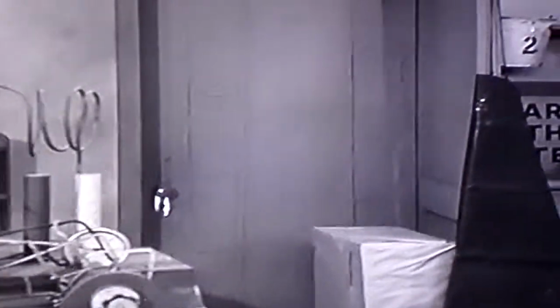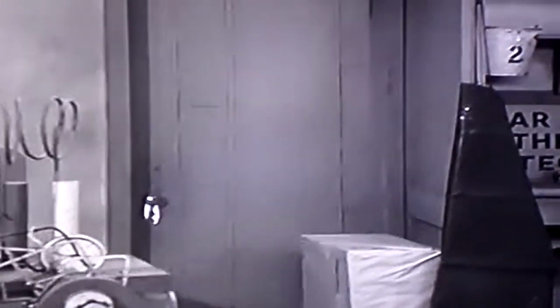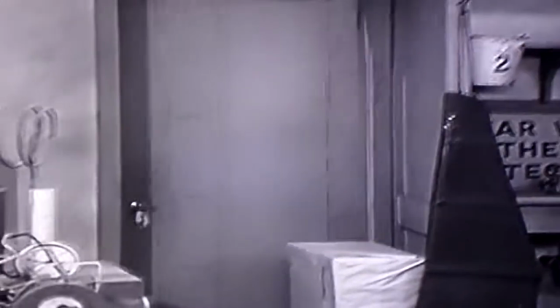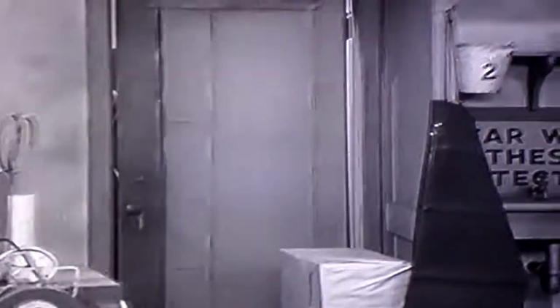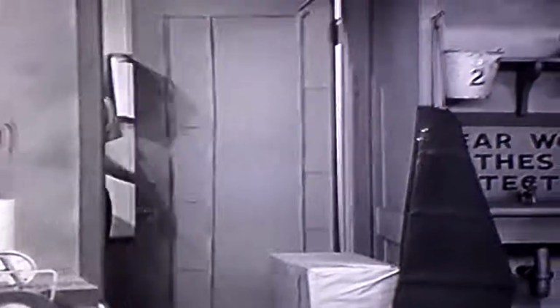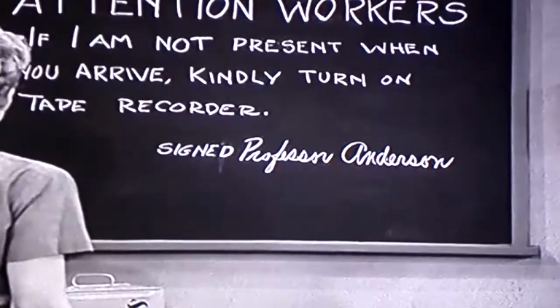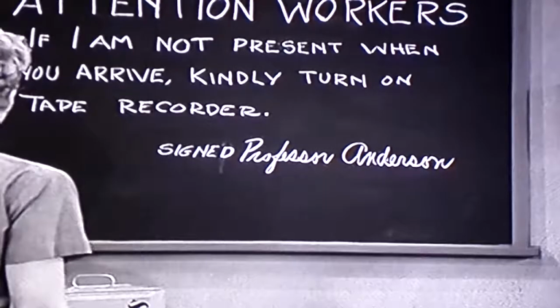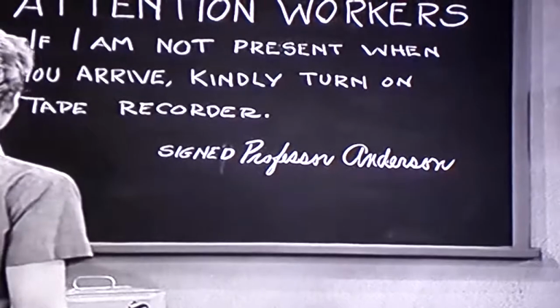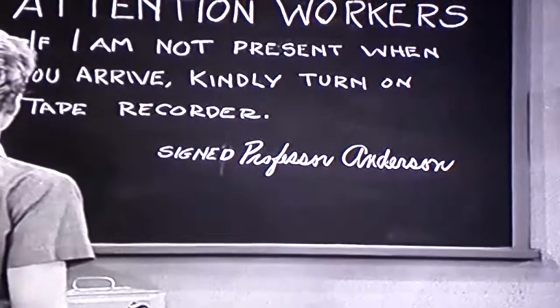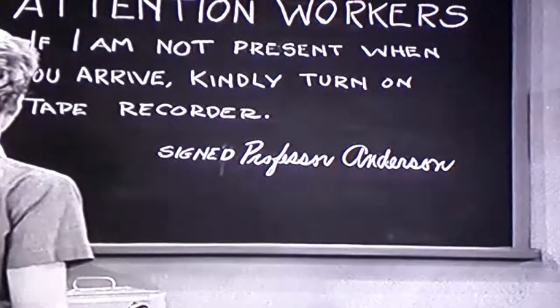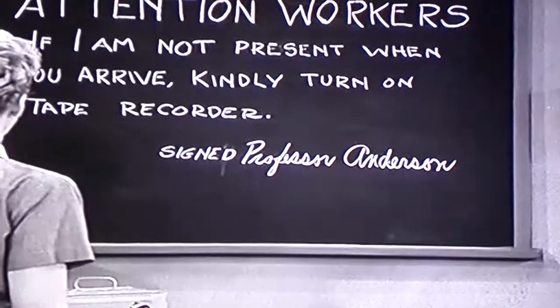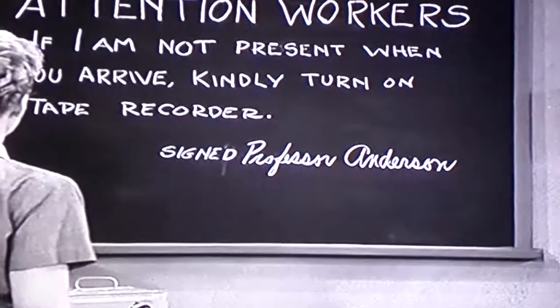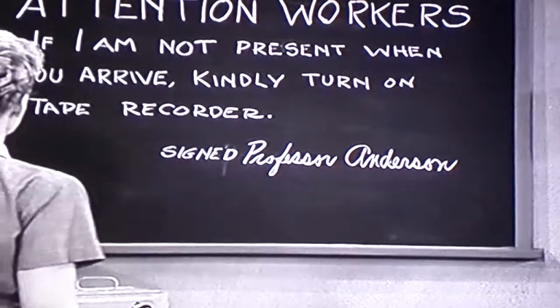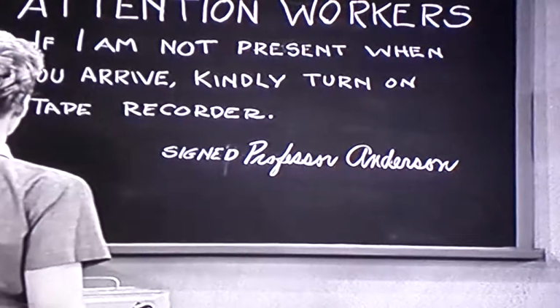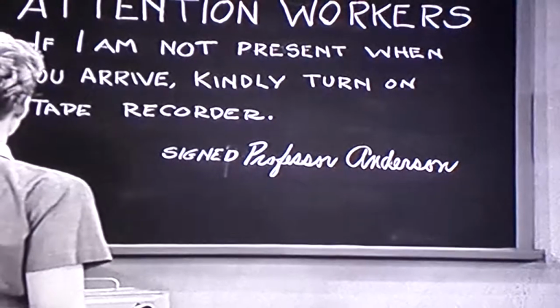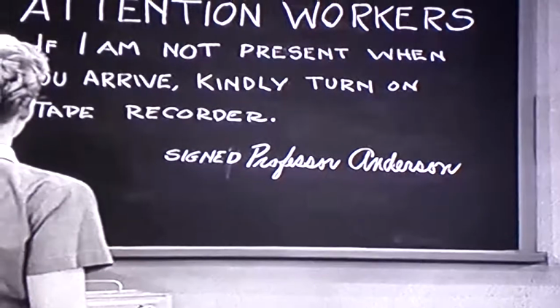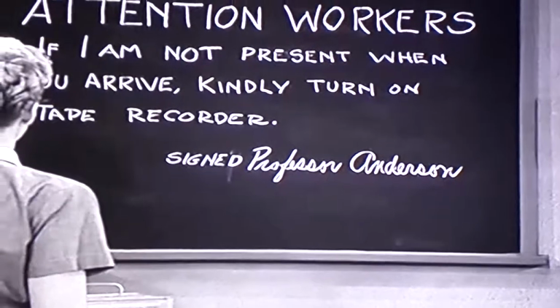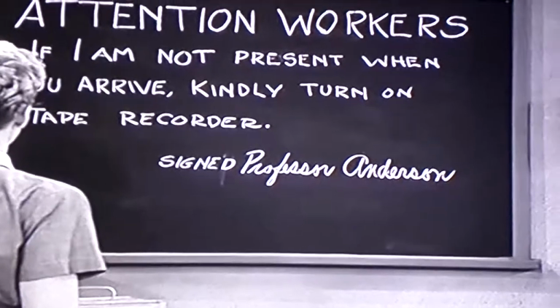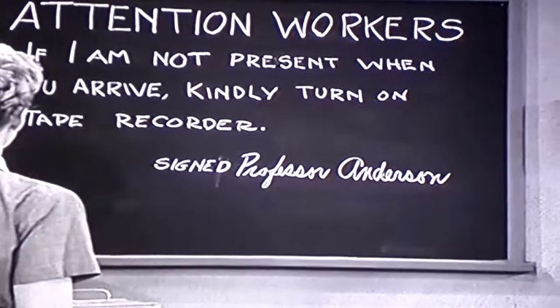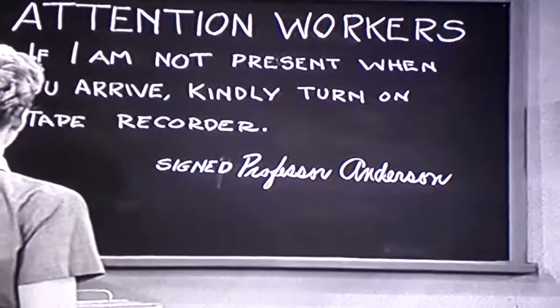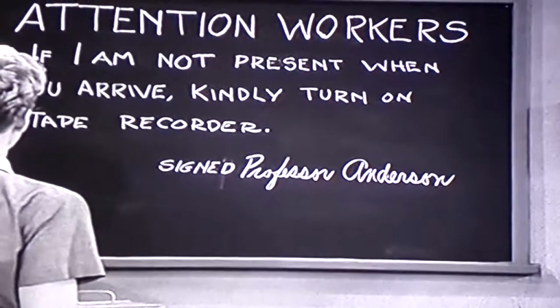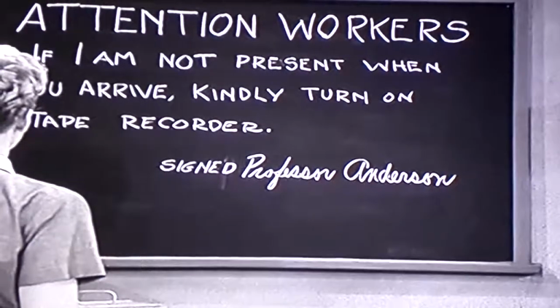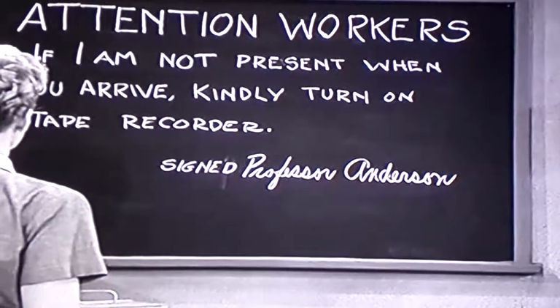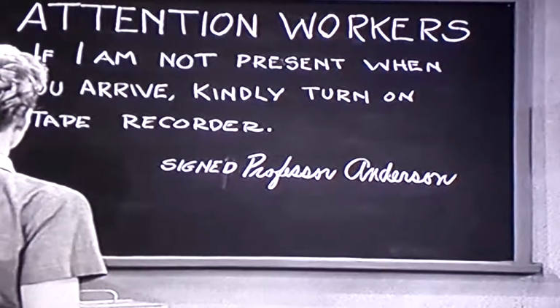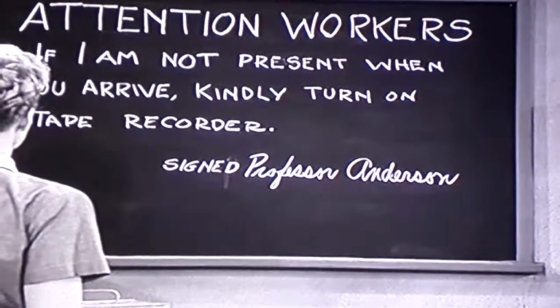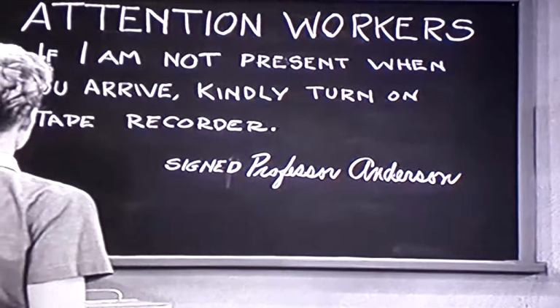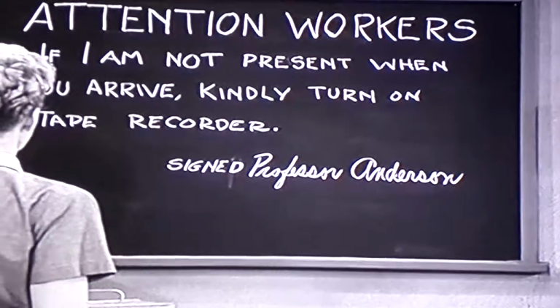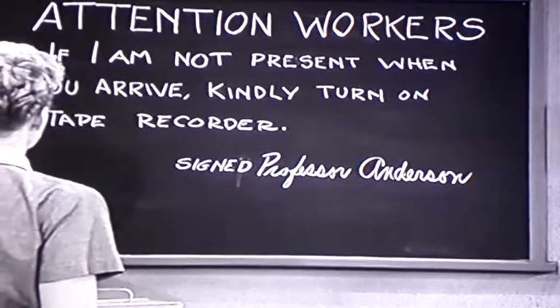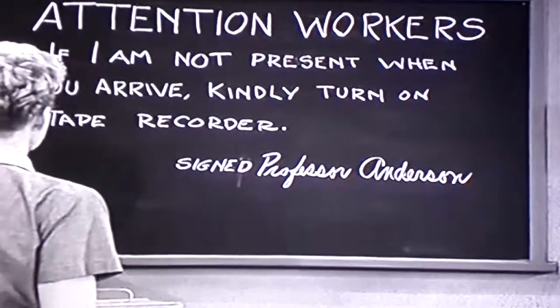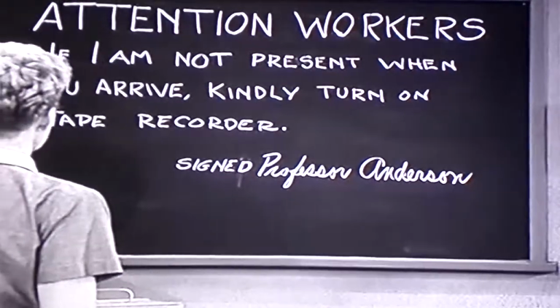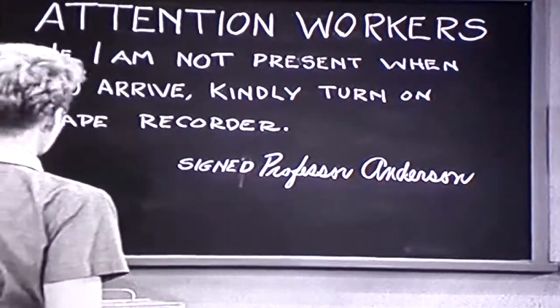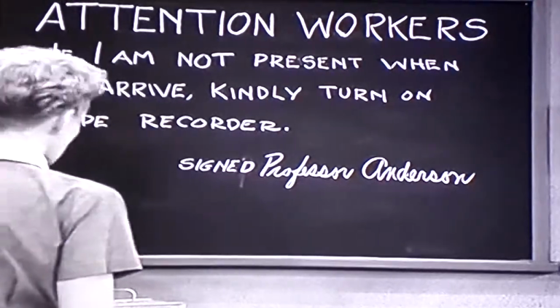When you arrive, kindly turn on tape recorder. Signed, Professor Anderson.